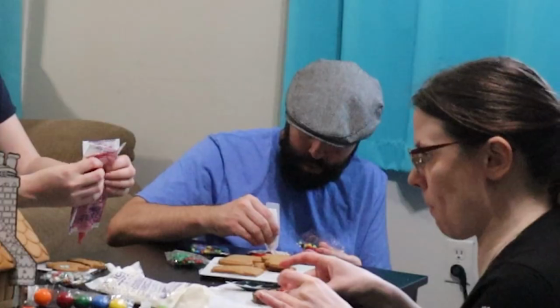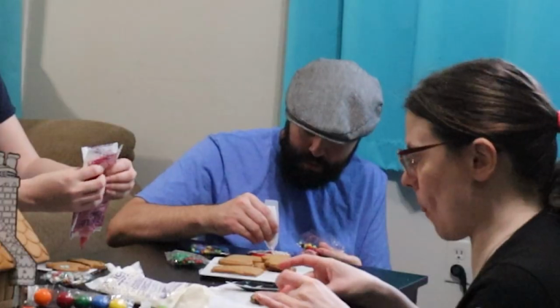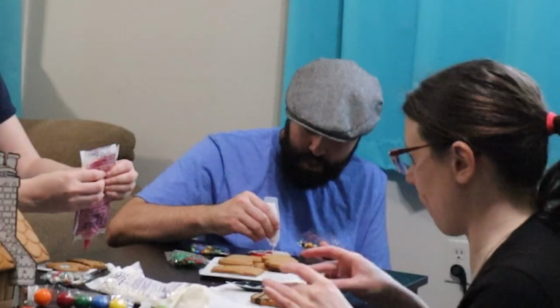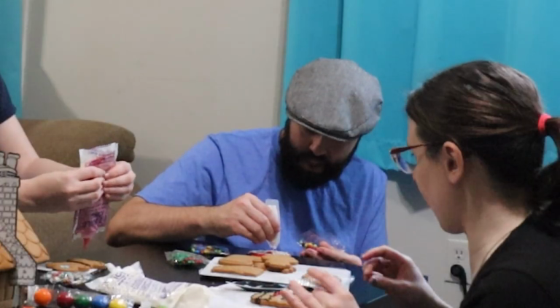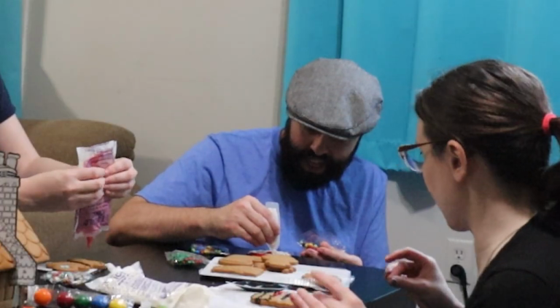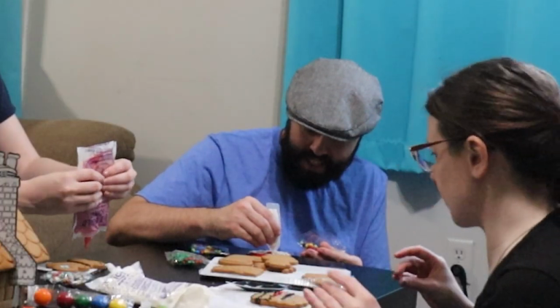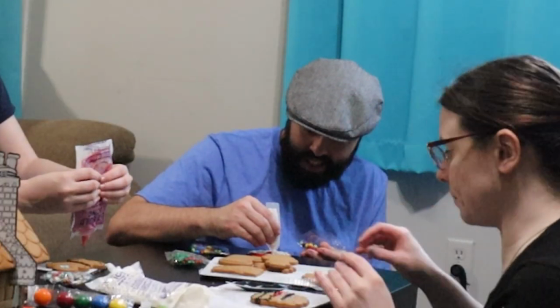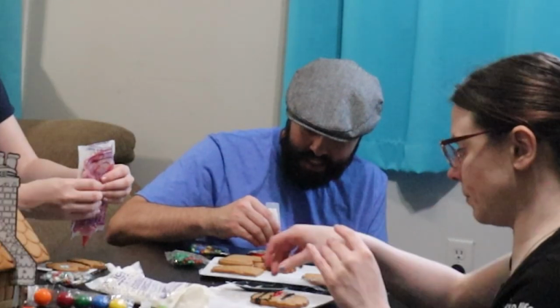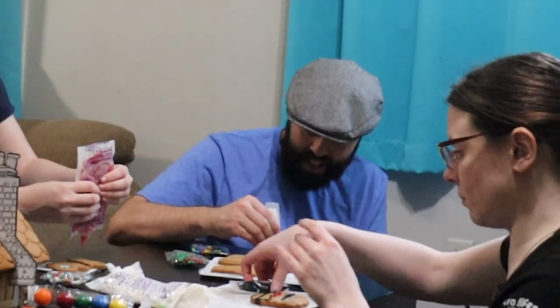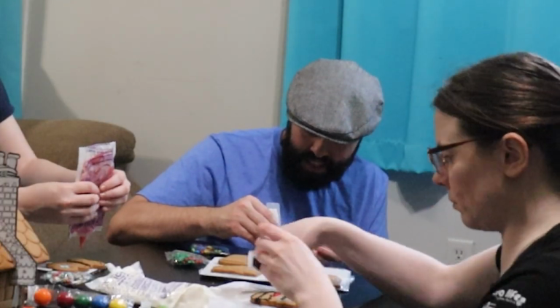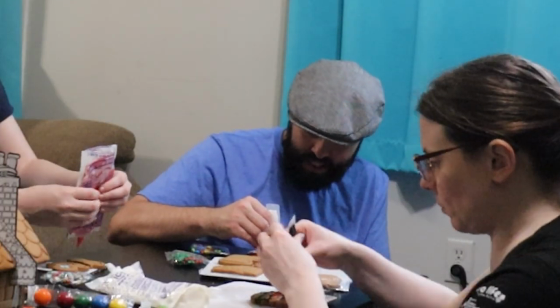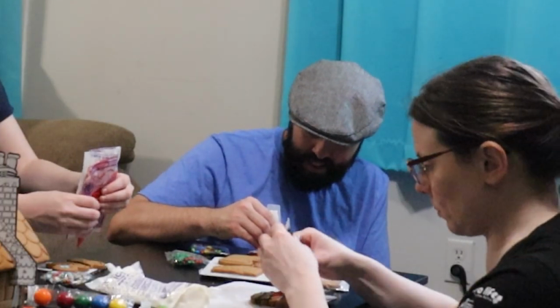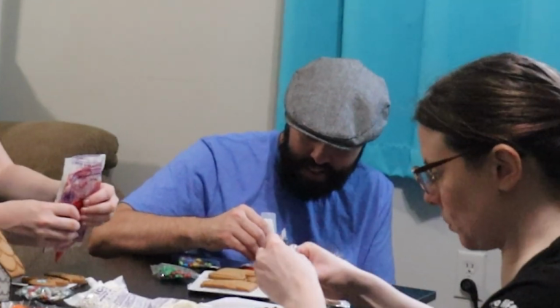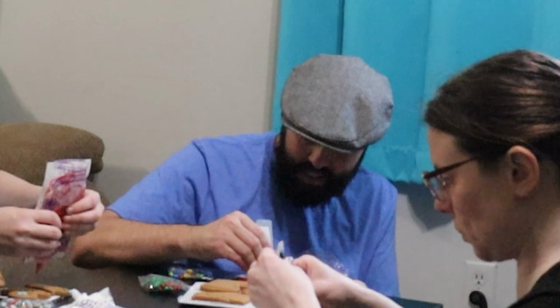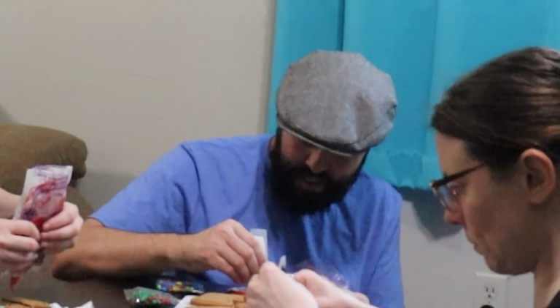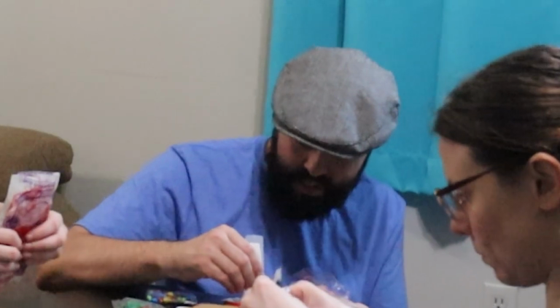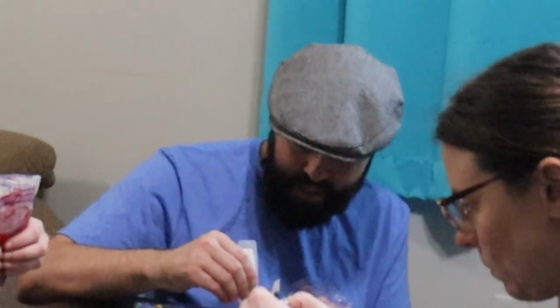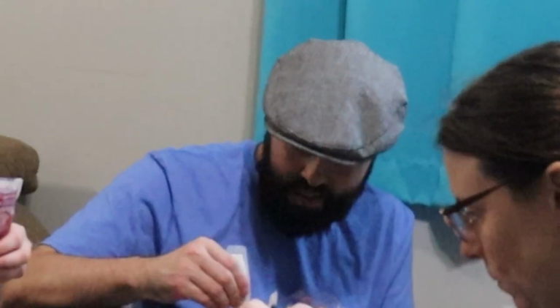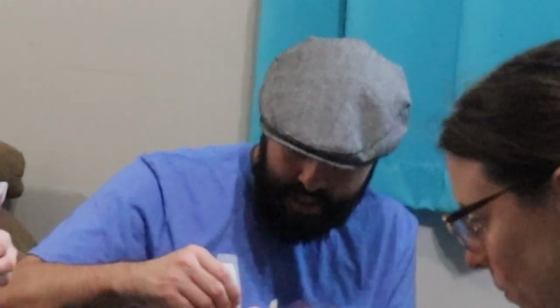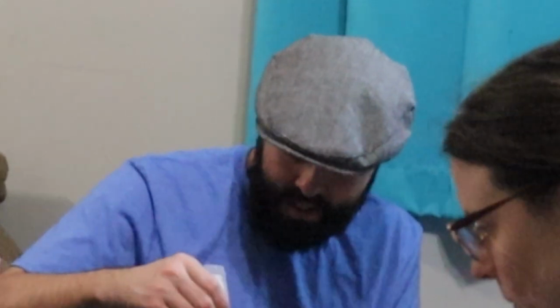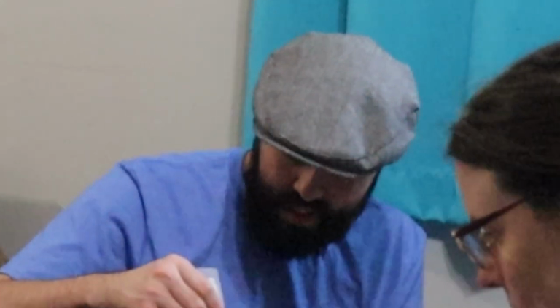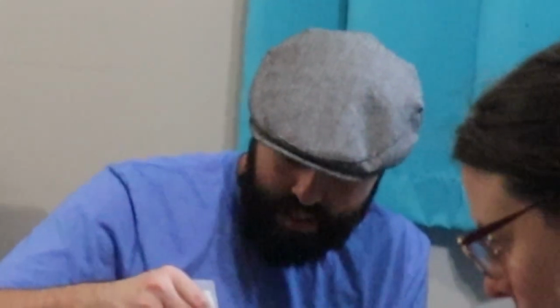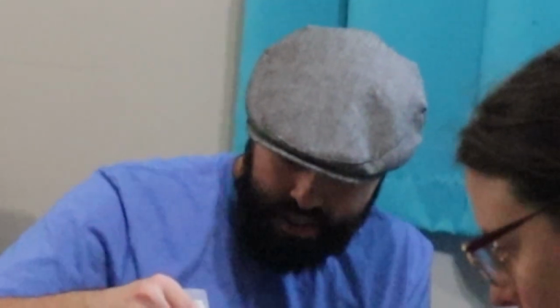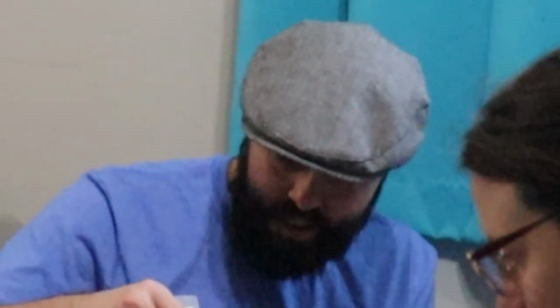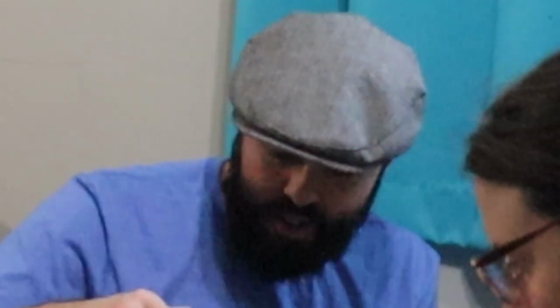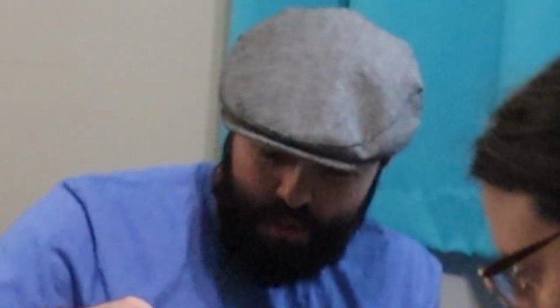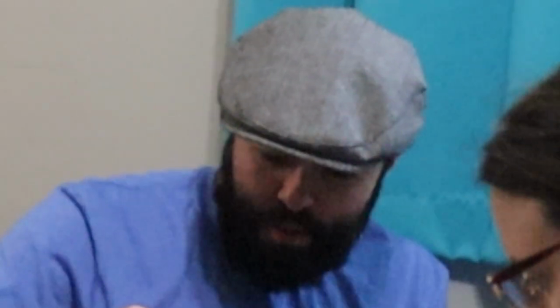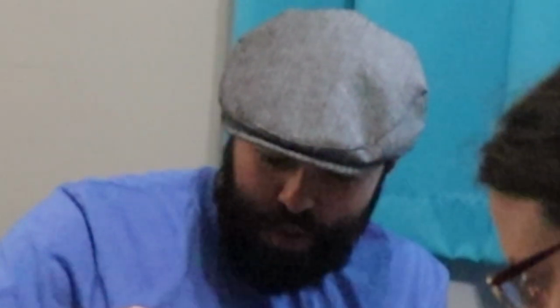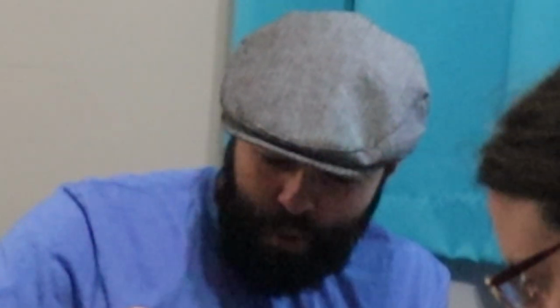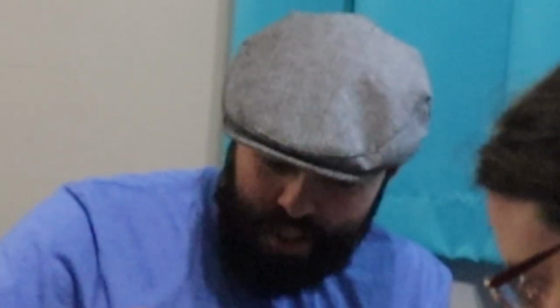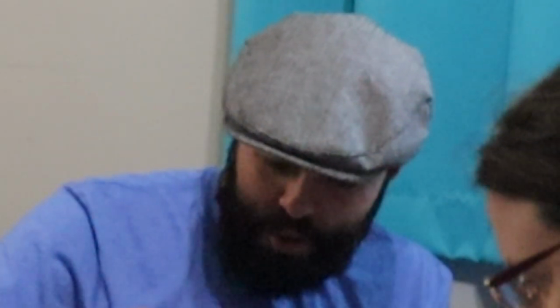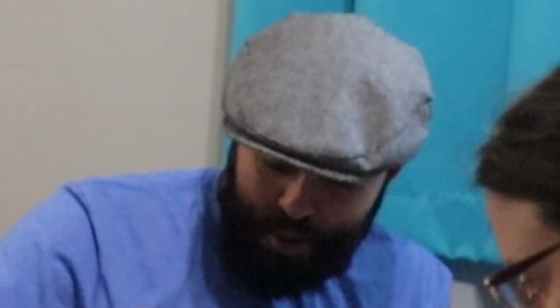Let me fill your eye sockets, Santa. It's my white goo.